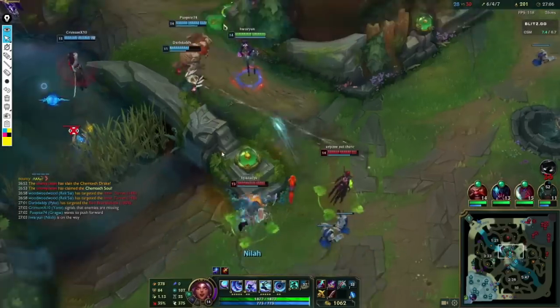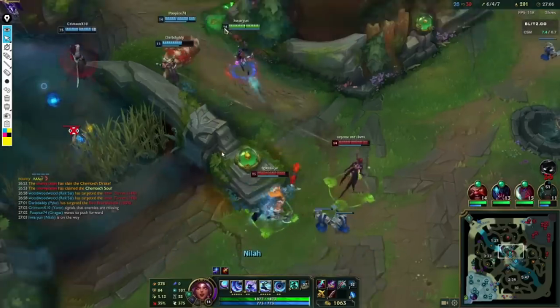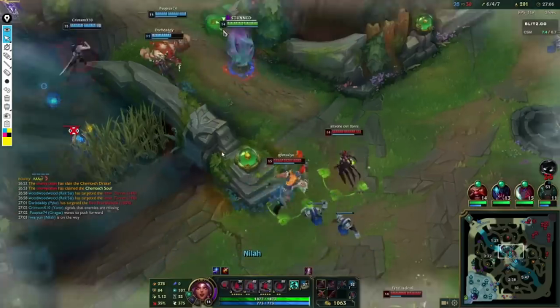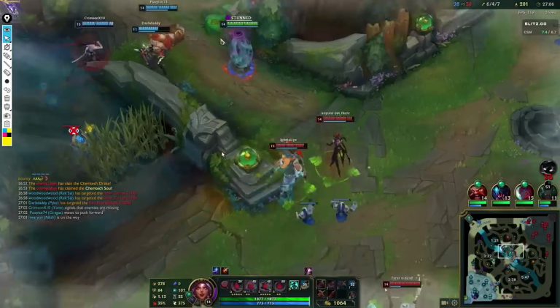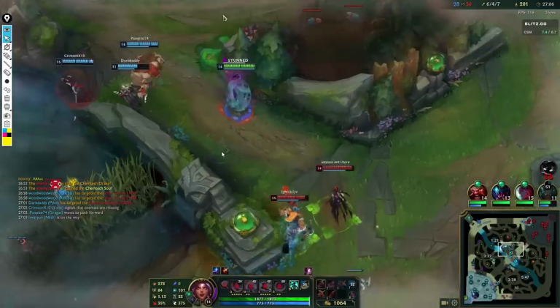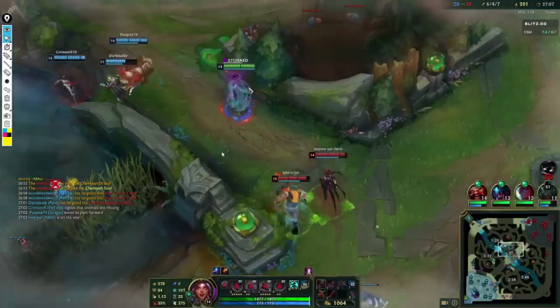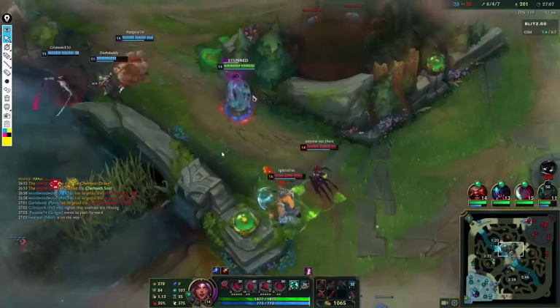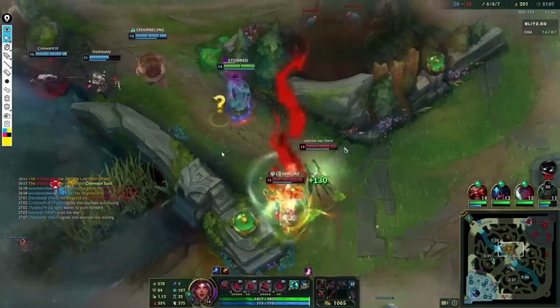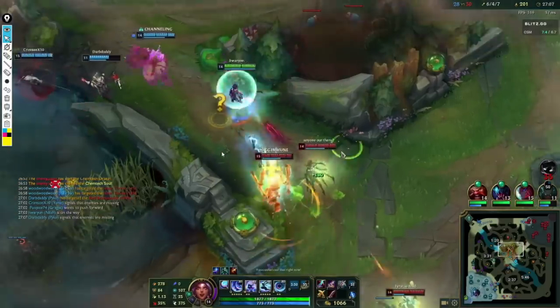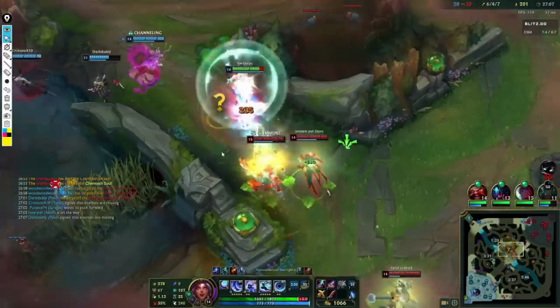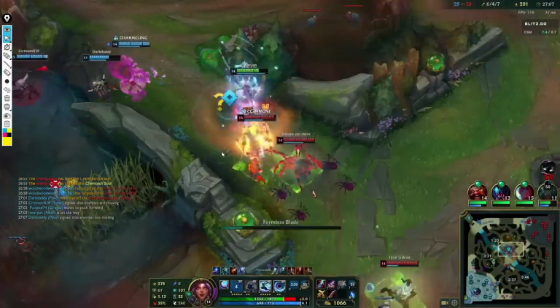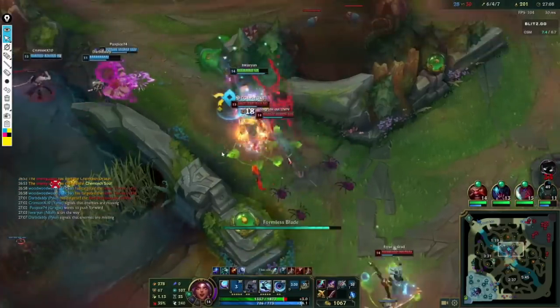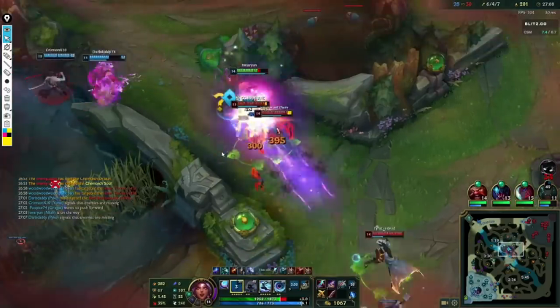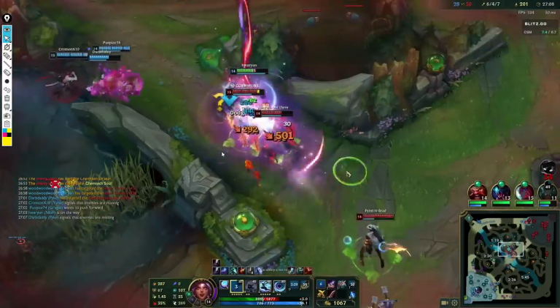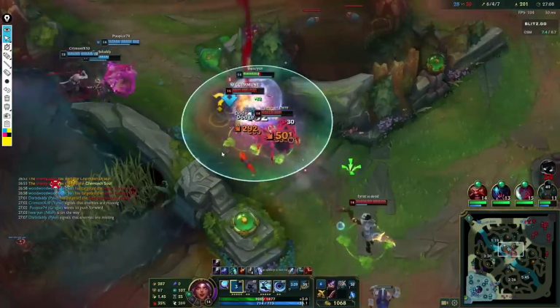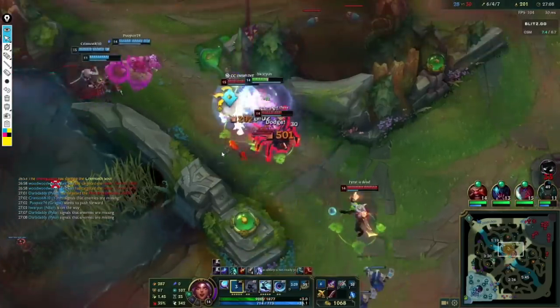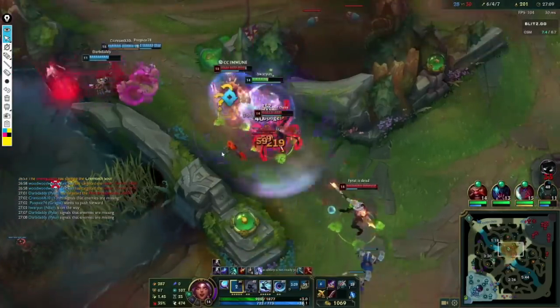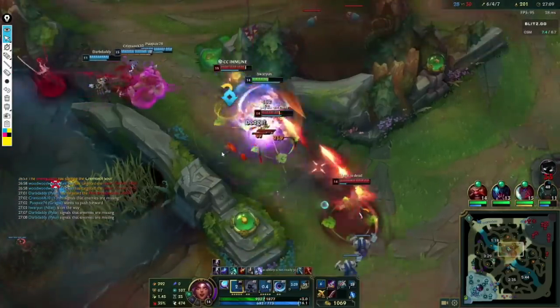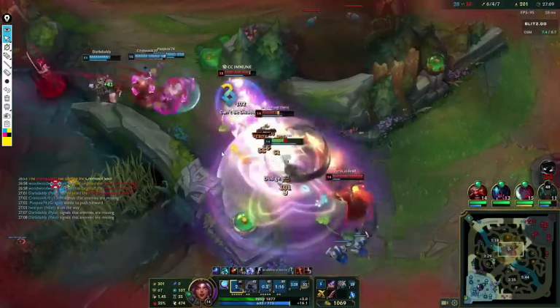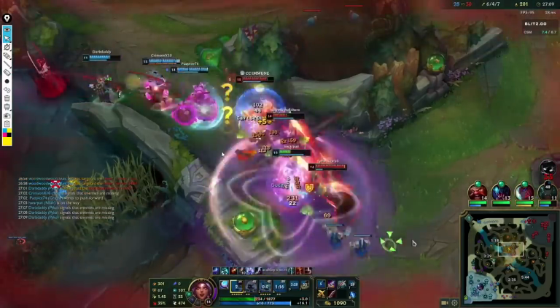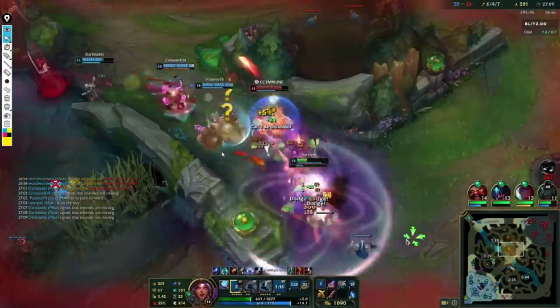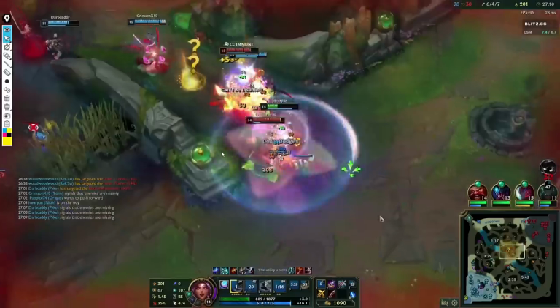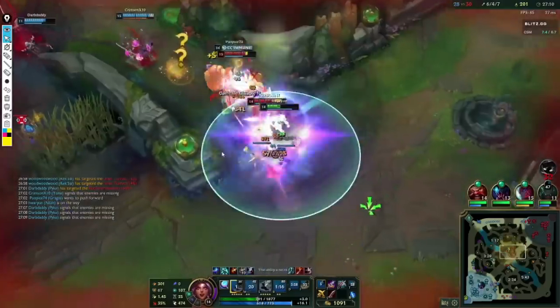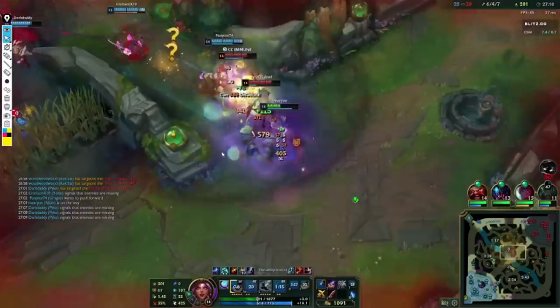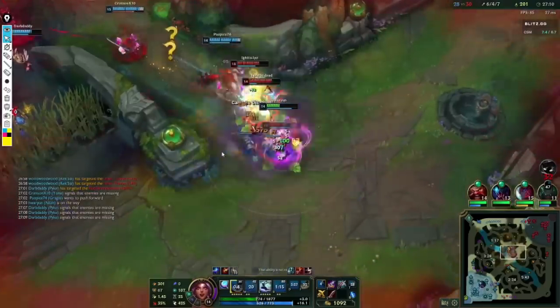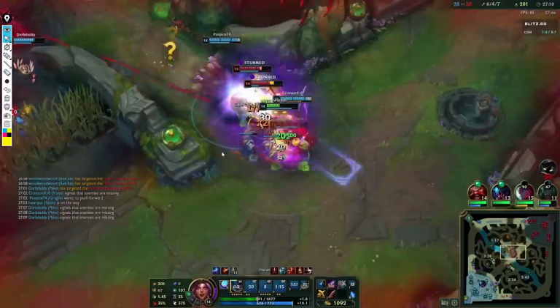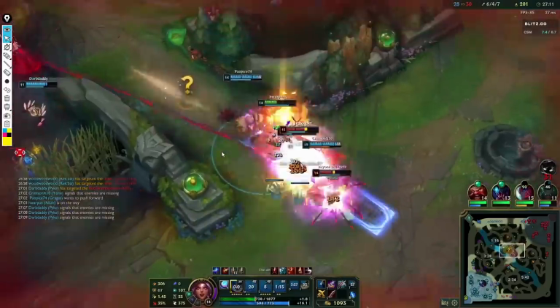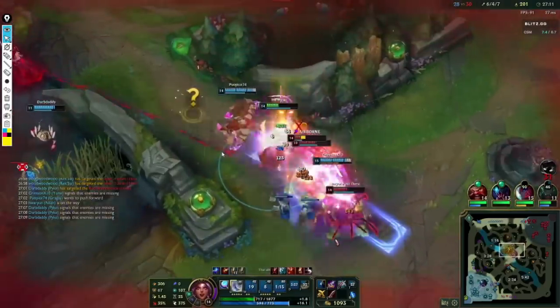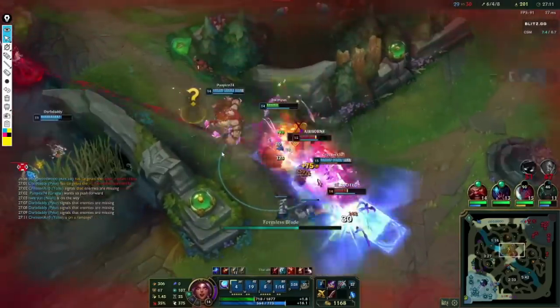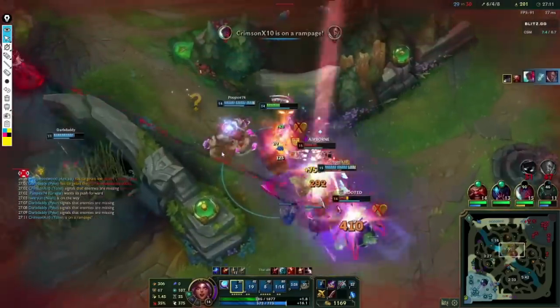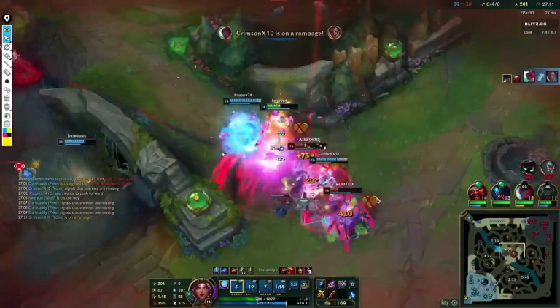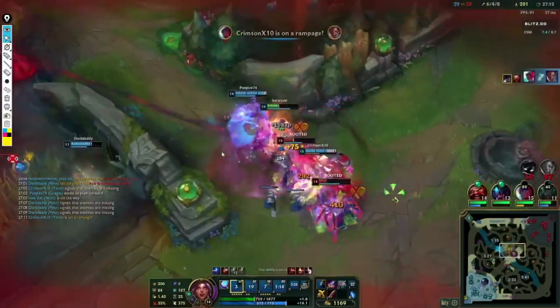If I get cocooned by the Elise here, it baits the entire enemy team to go in. I pop my W and then ult all of them.